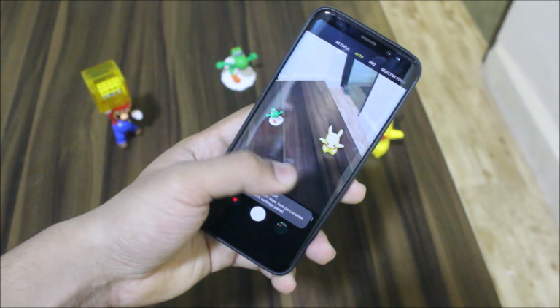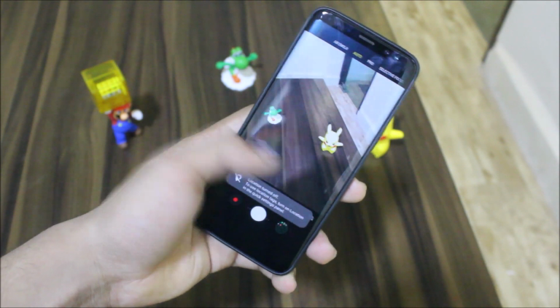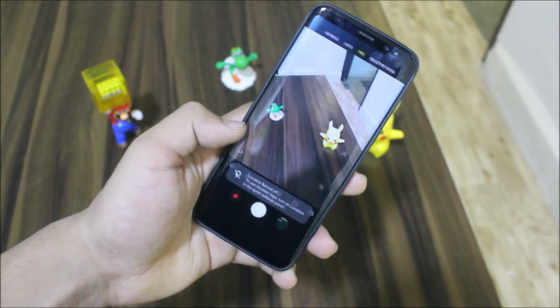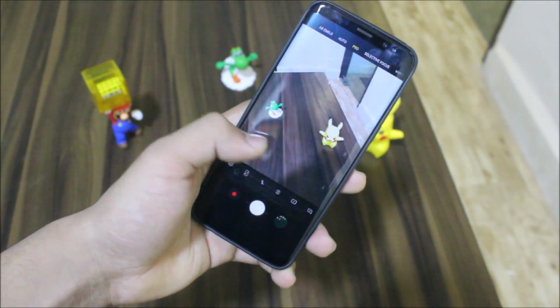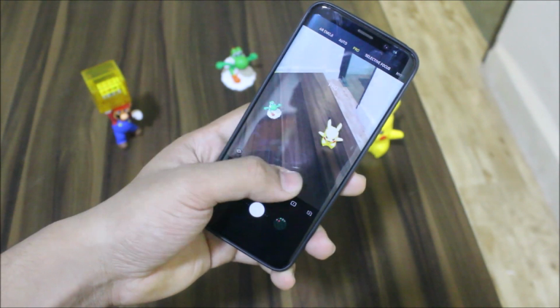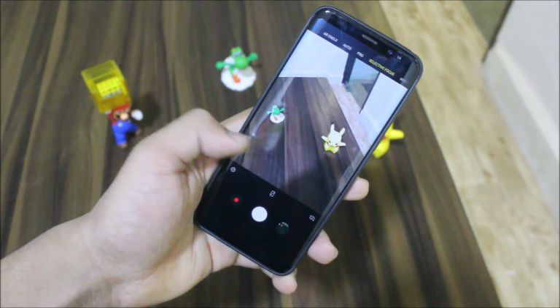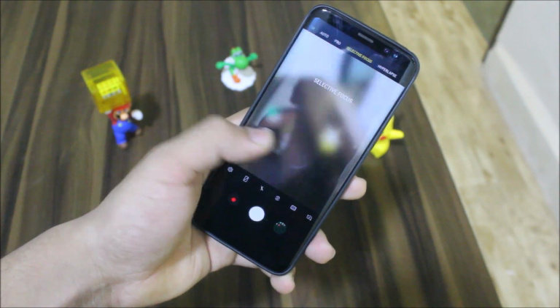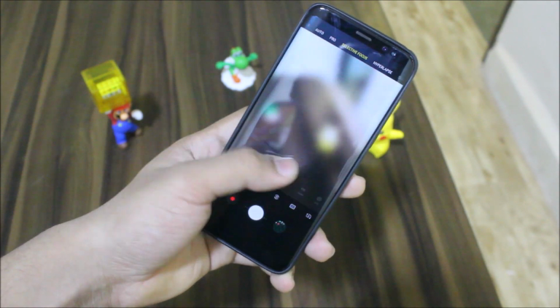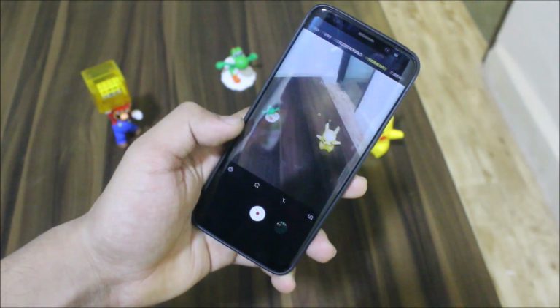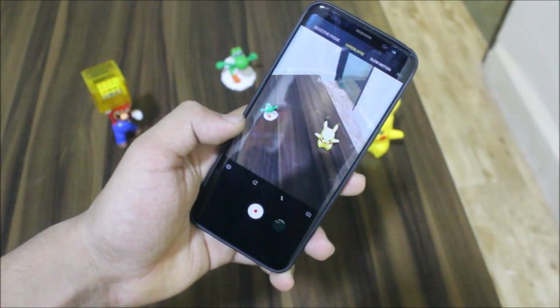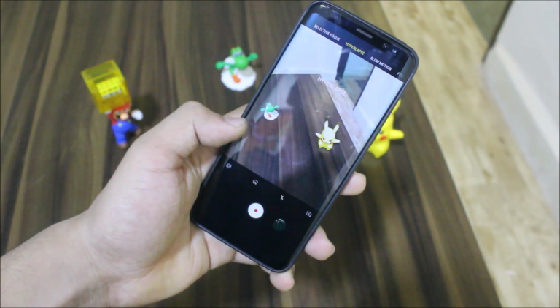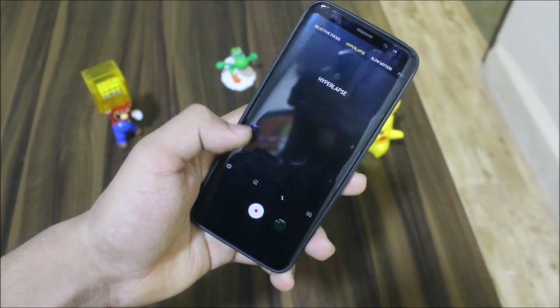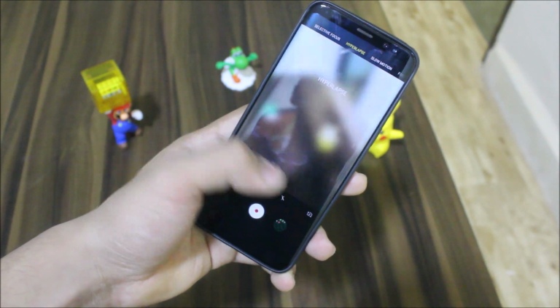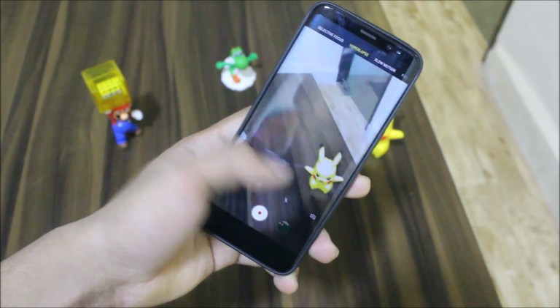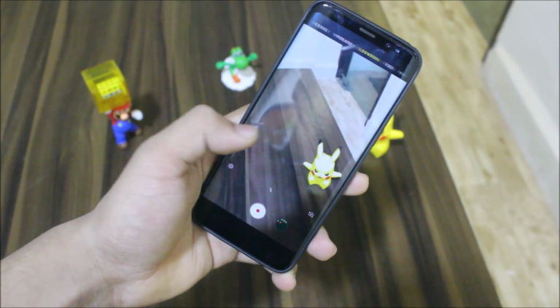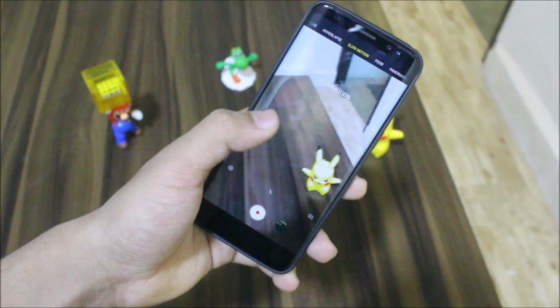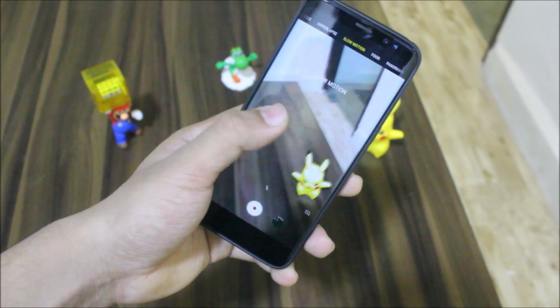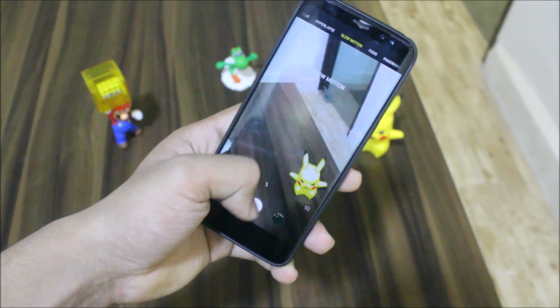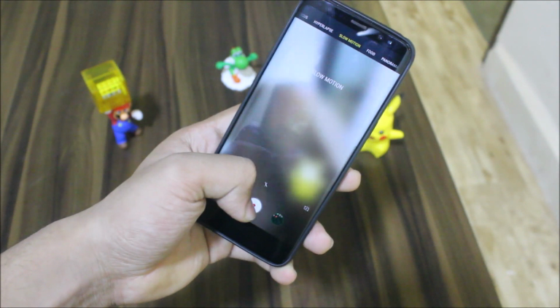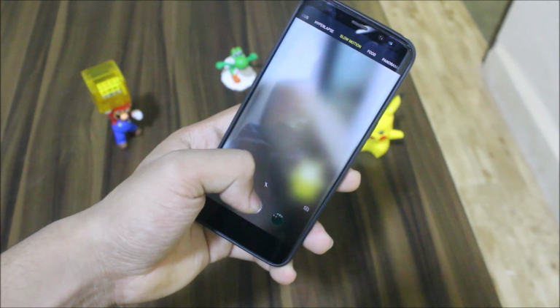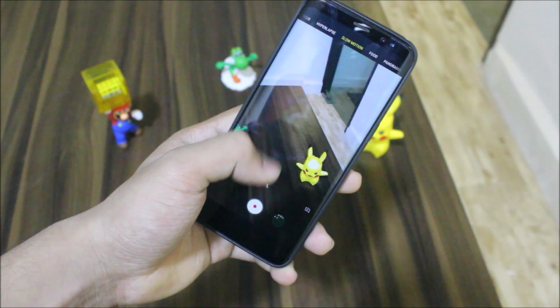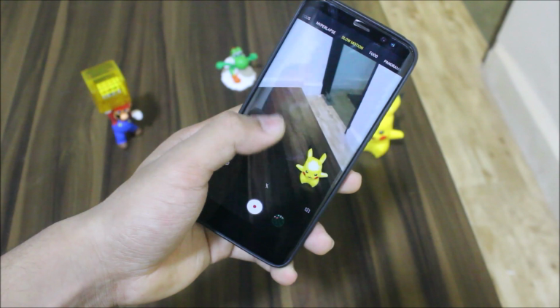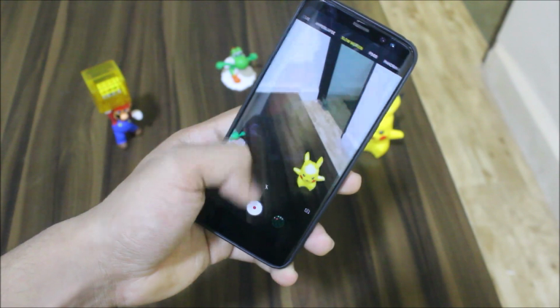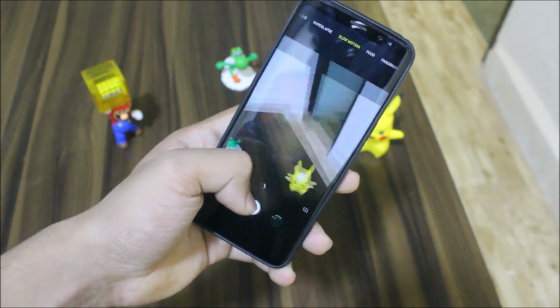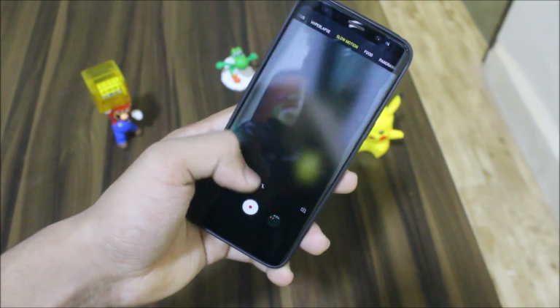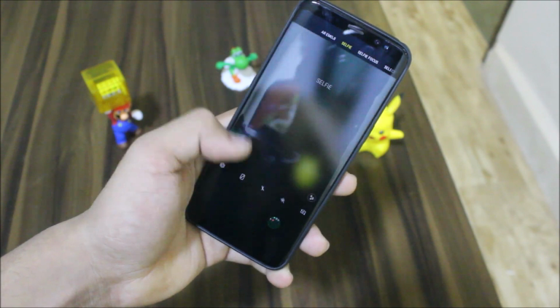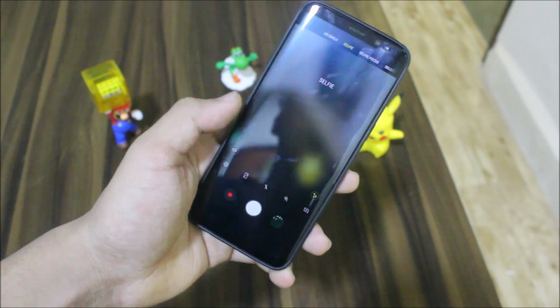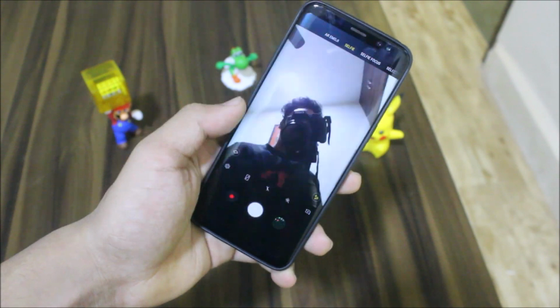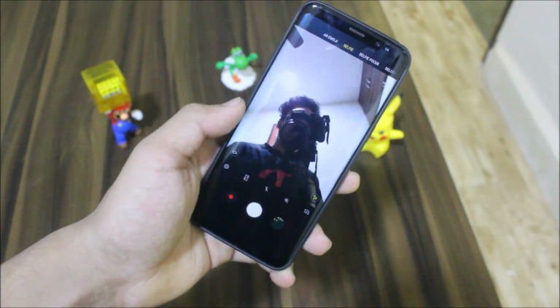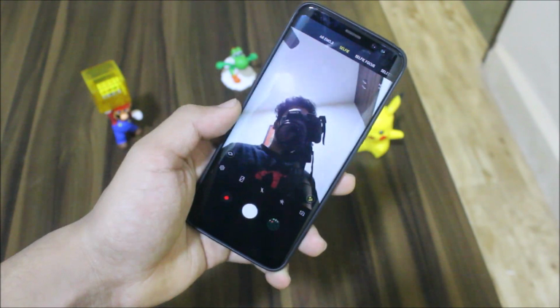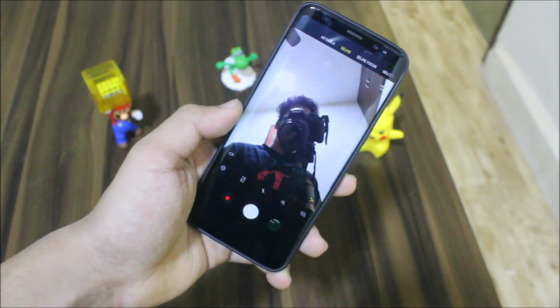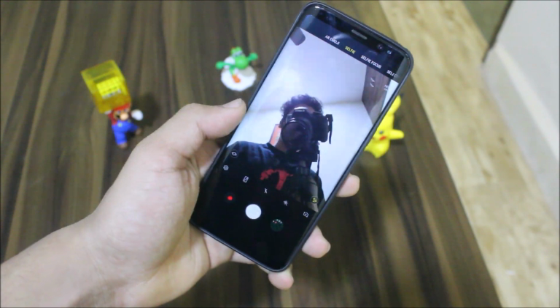You also get the Samsung S9's camera, so you have all of the functions from the Galaxy S9, including the front camera and all the camera modes. It works really well.